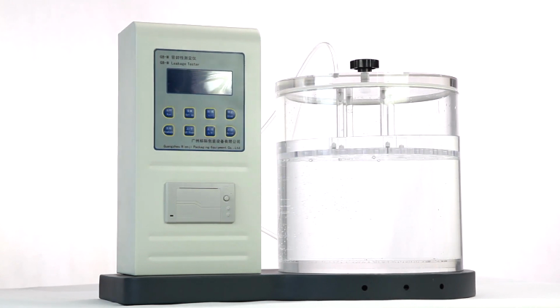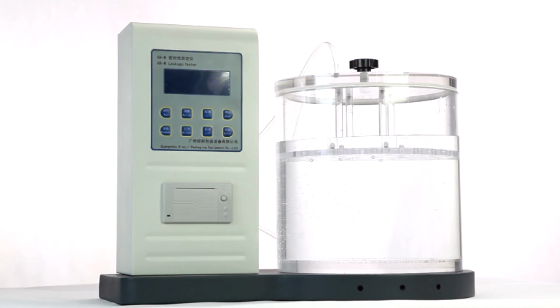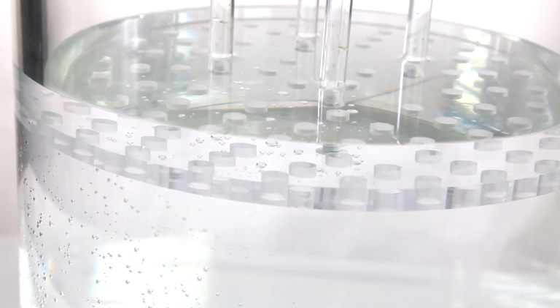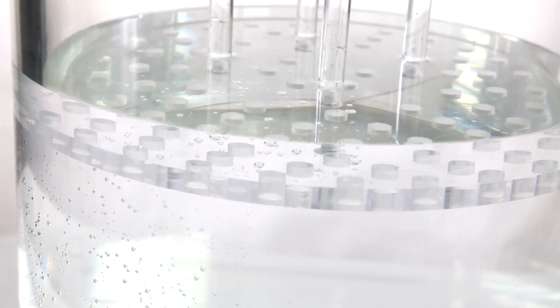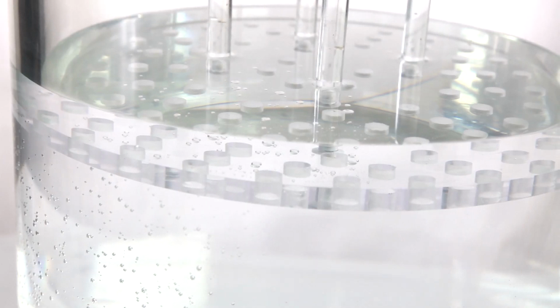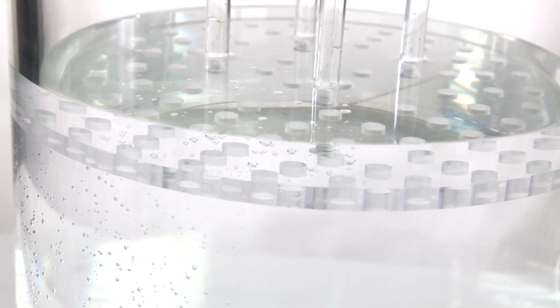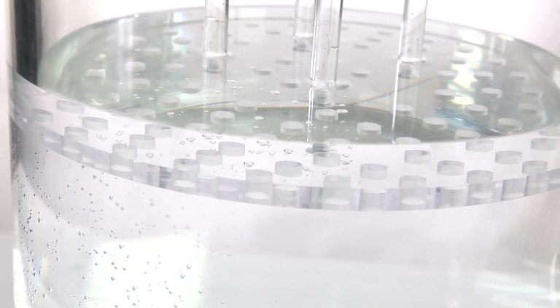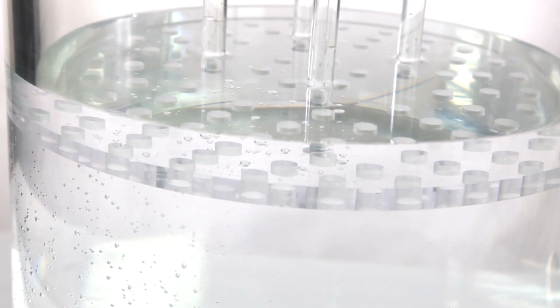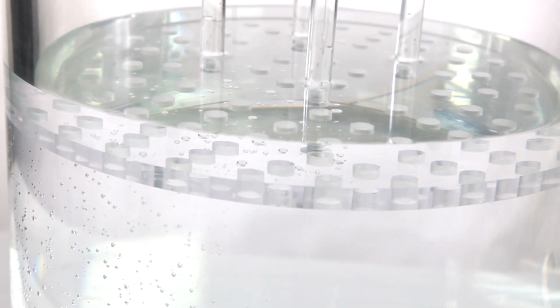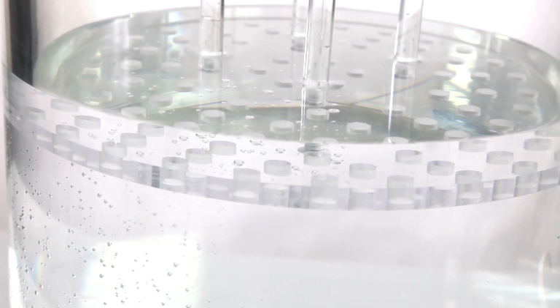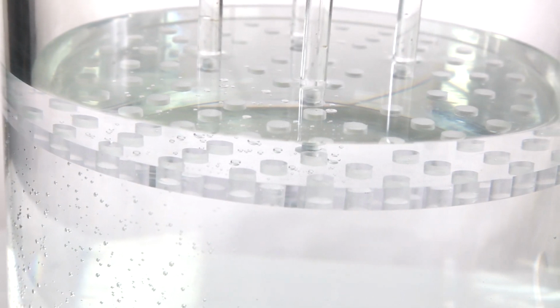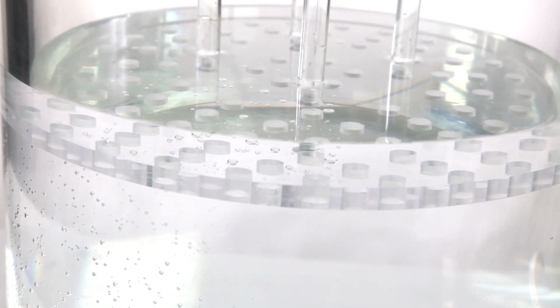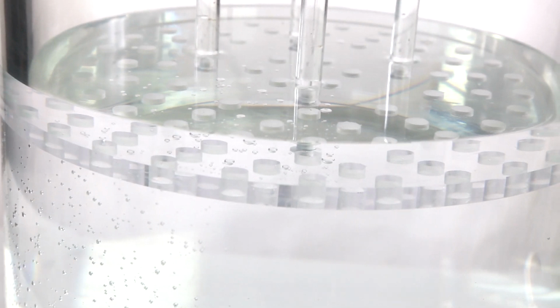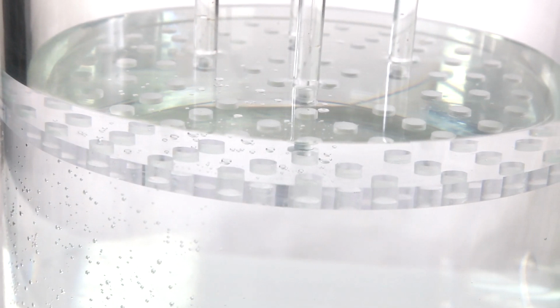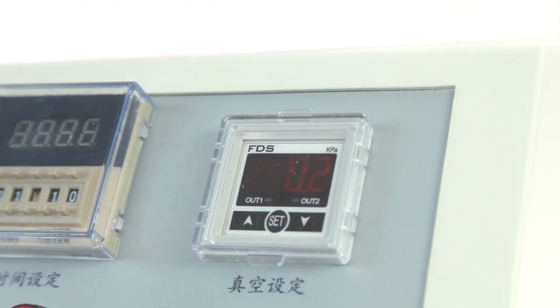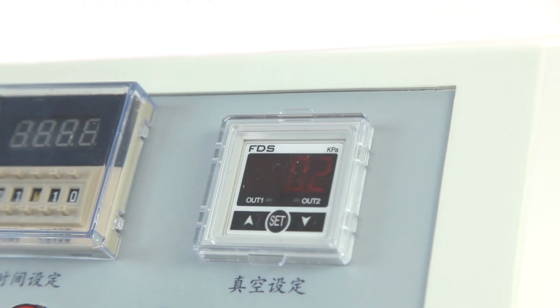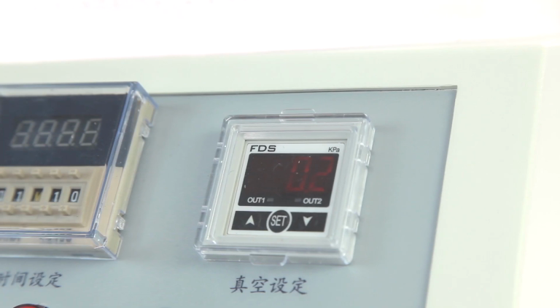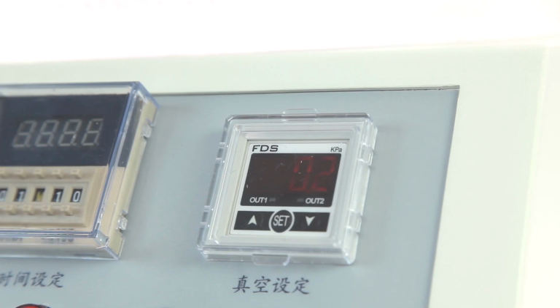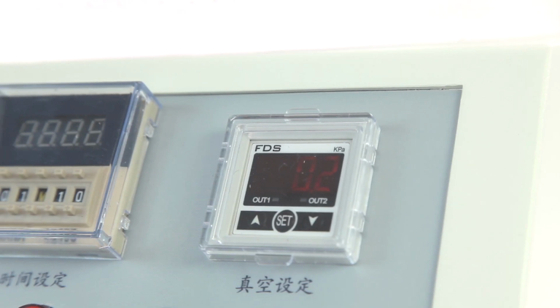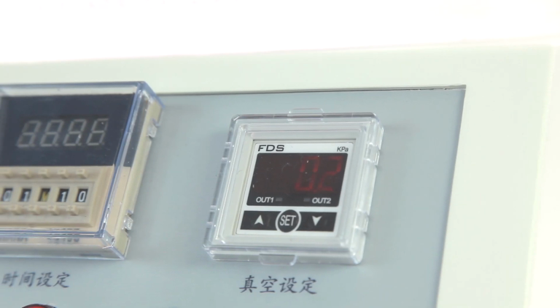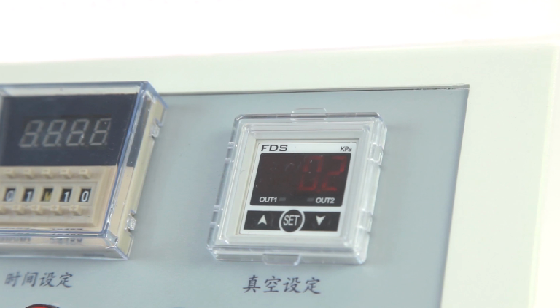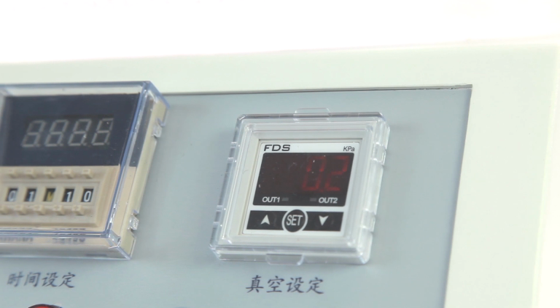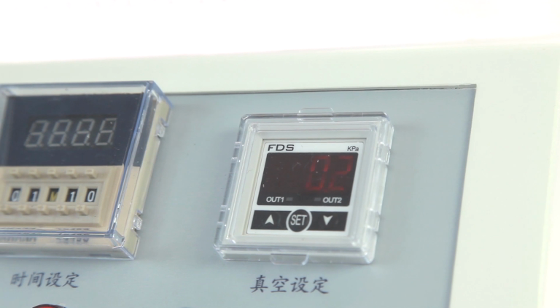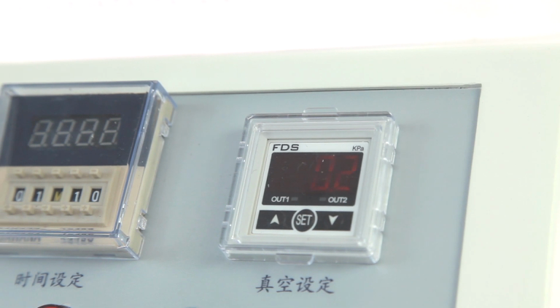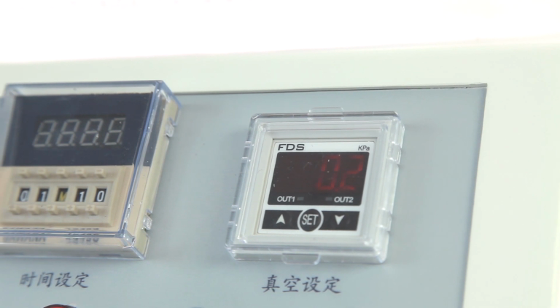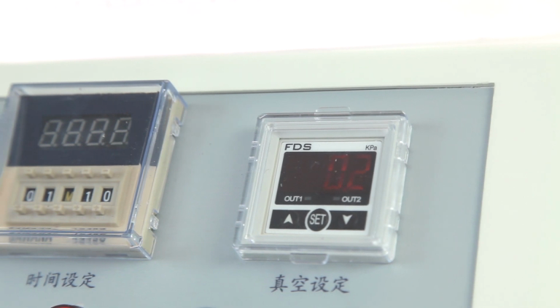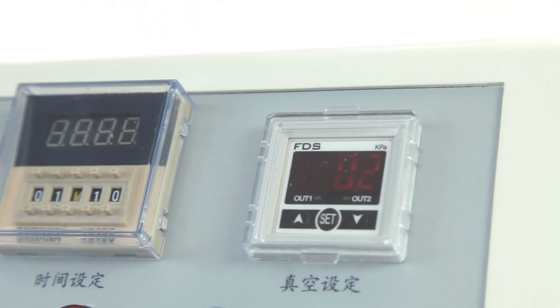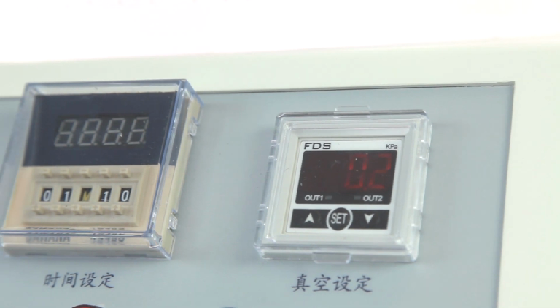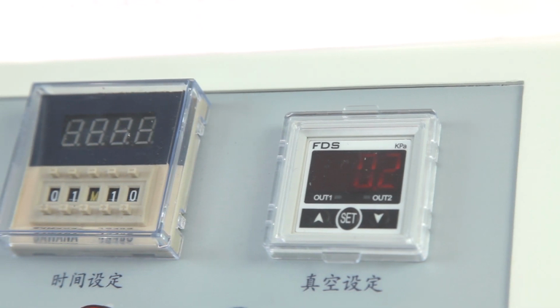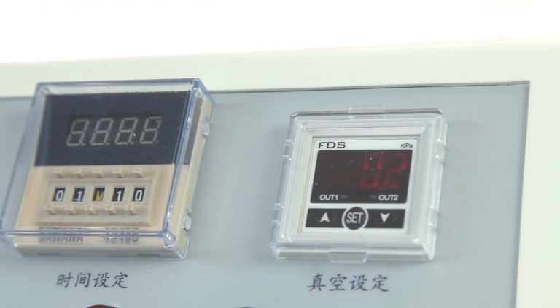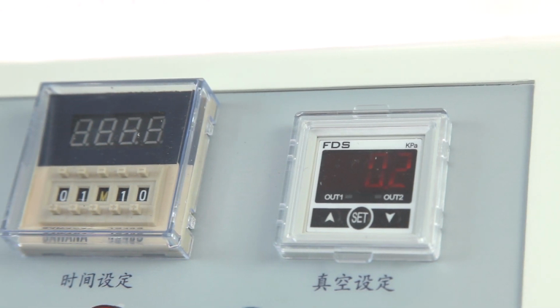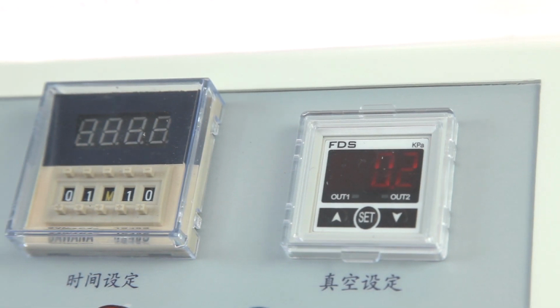By this test the user can evaluate the hermetic sealing quality of packaging bag or container.